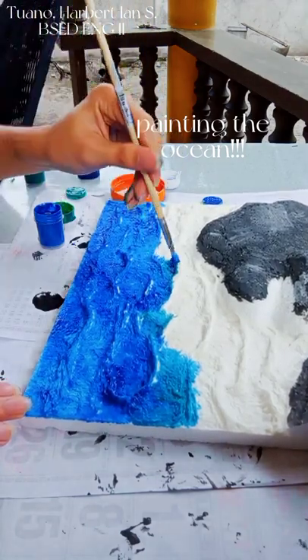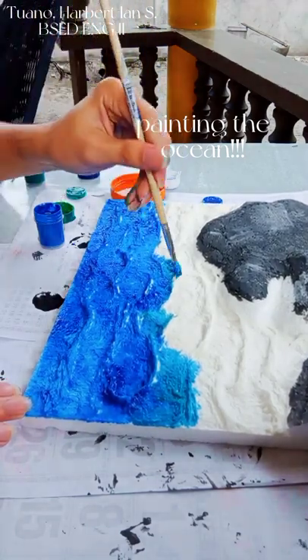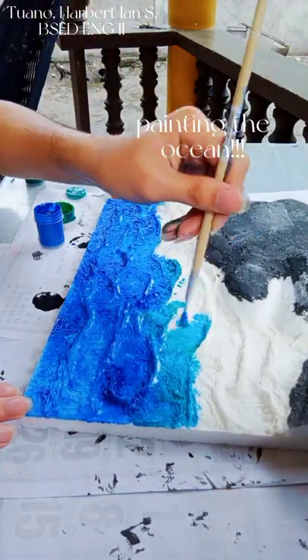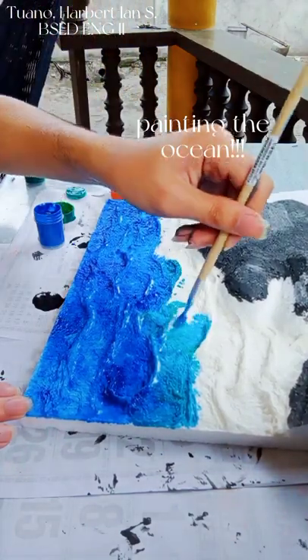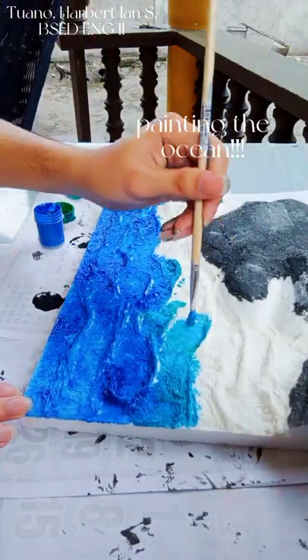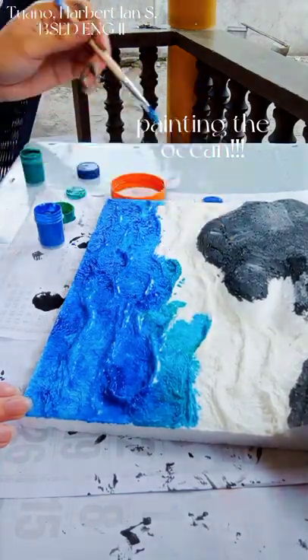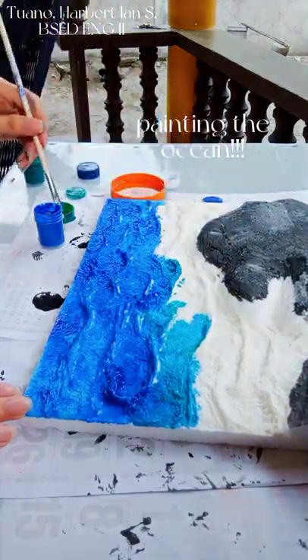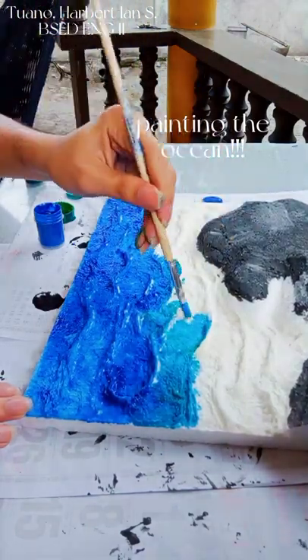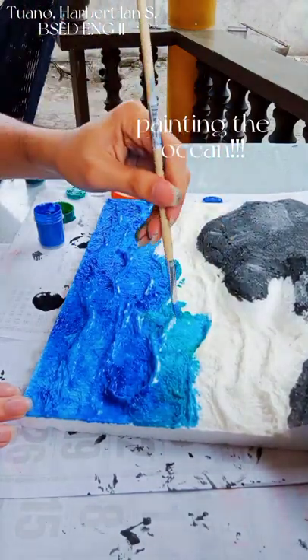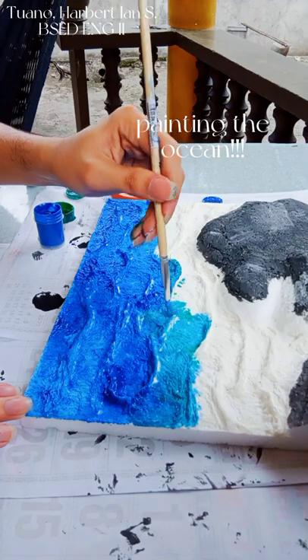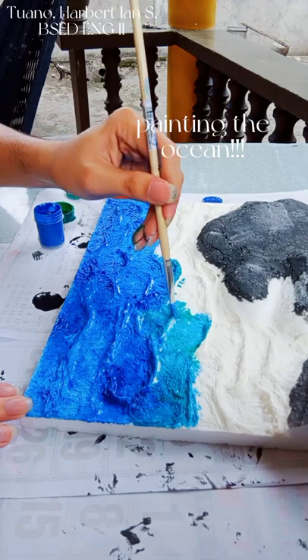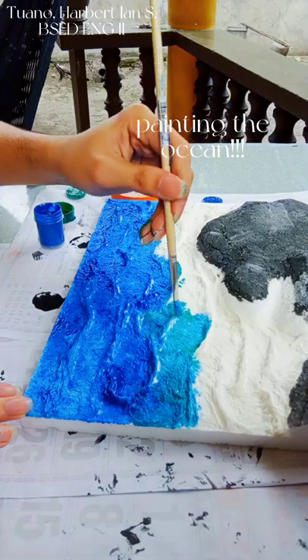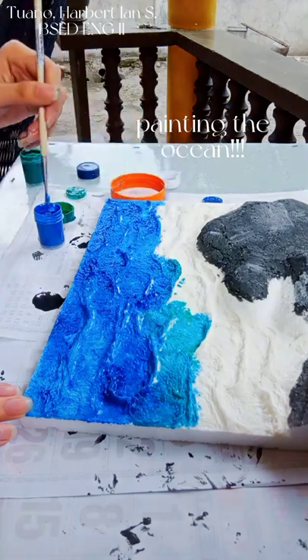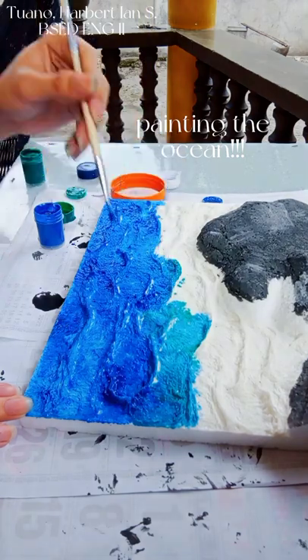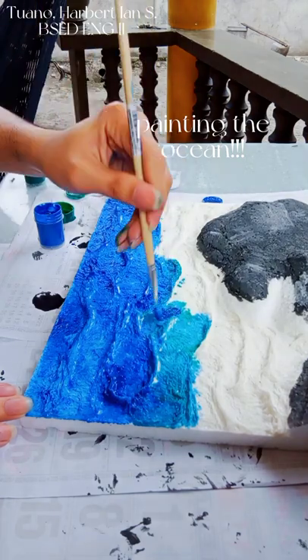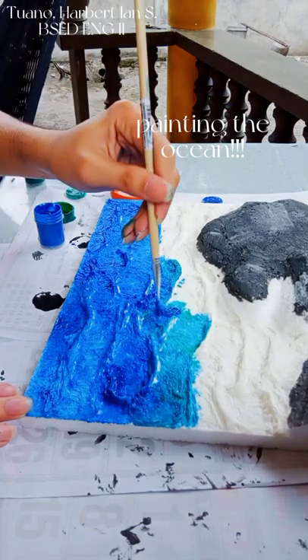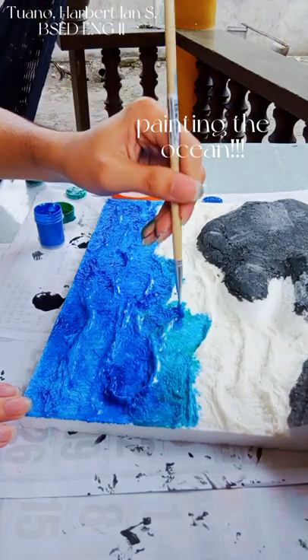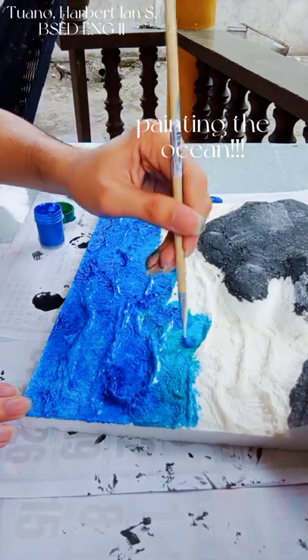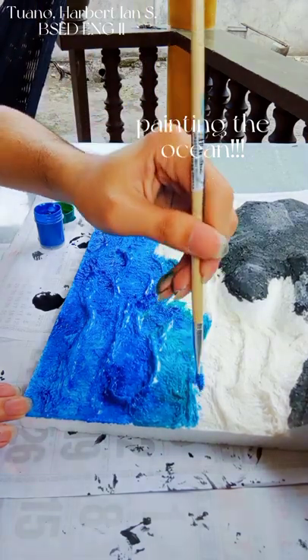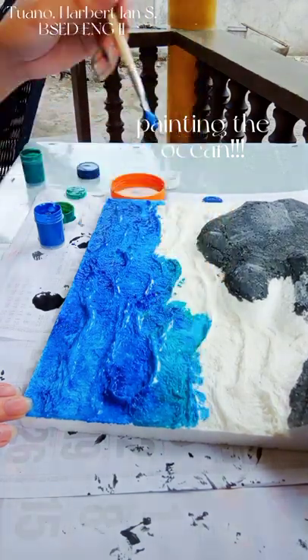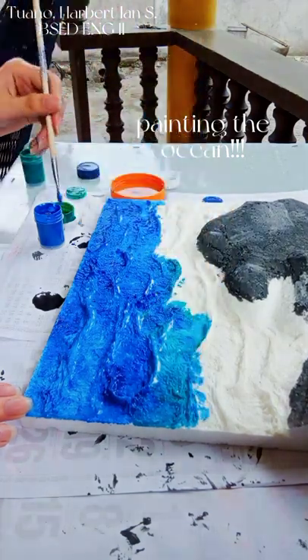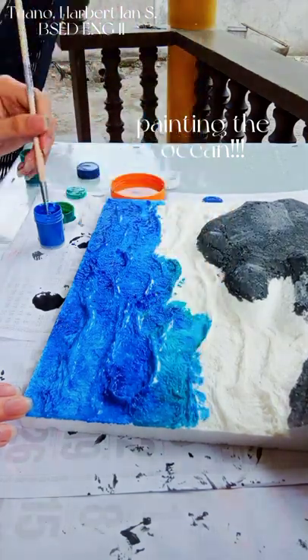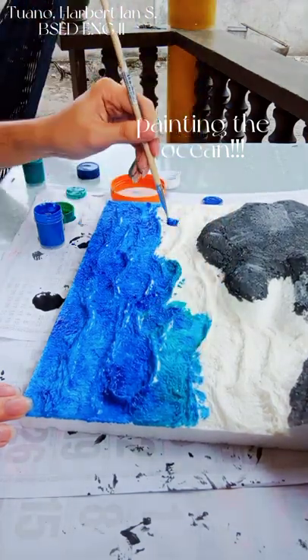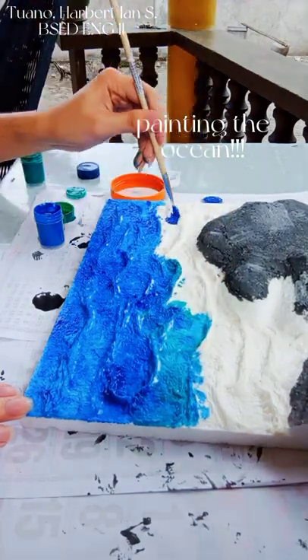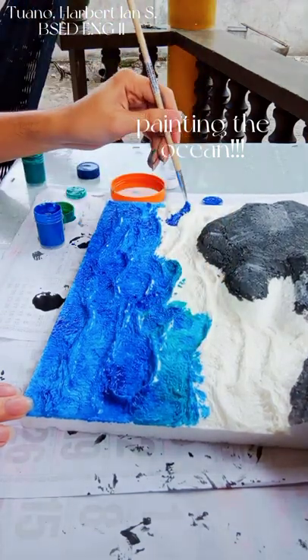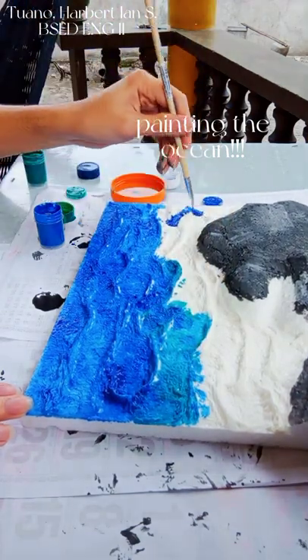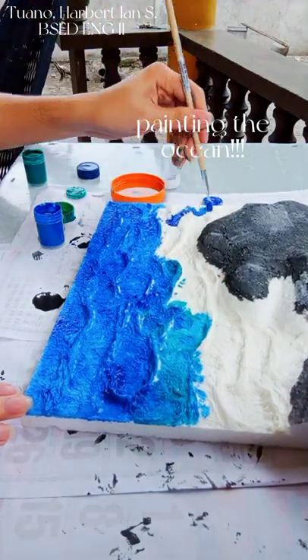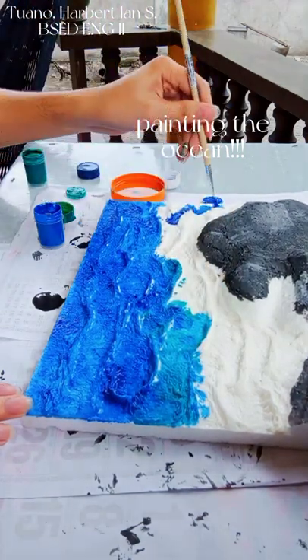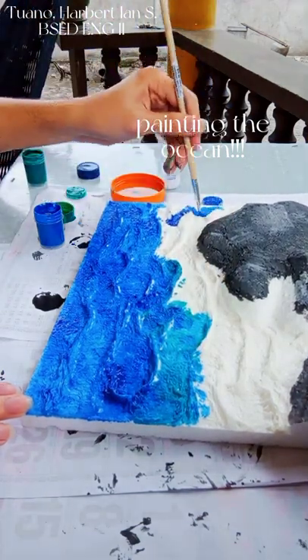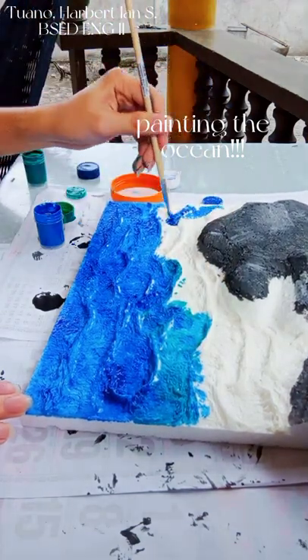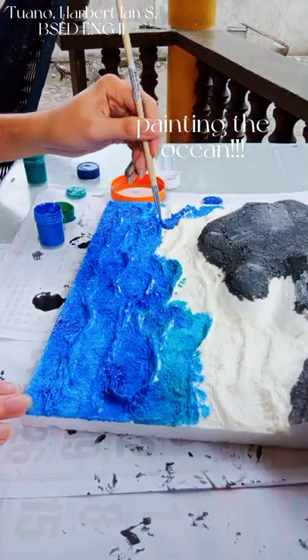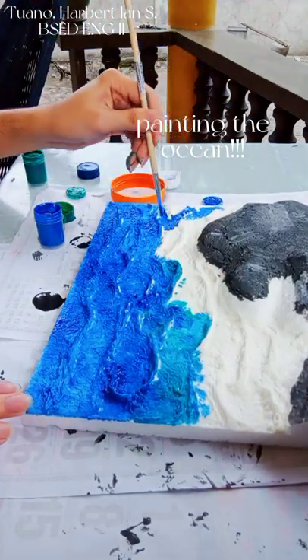To achieve that ocean color, I am also blending some greens here and there.